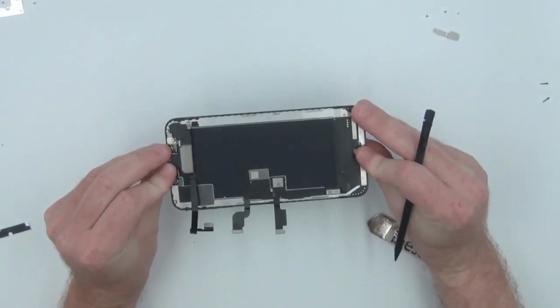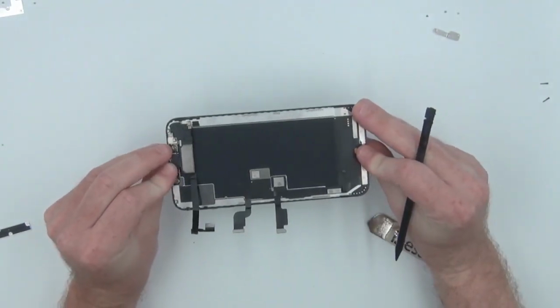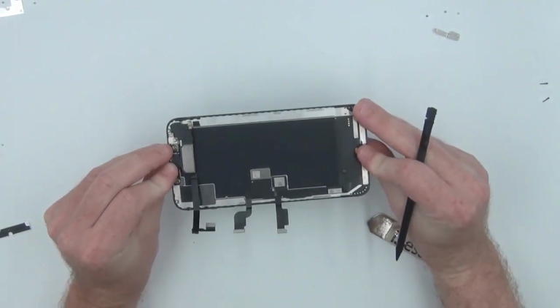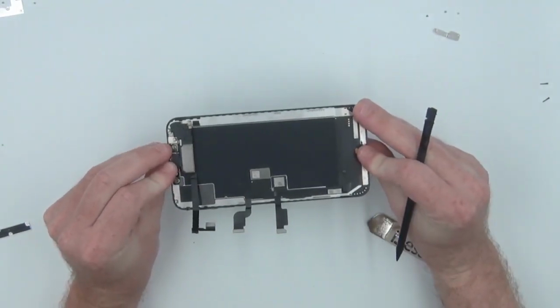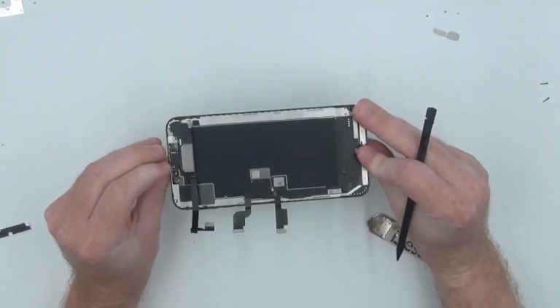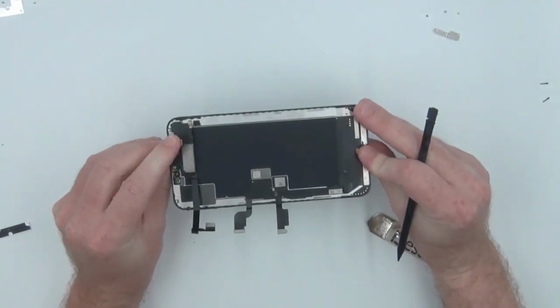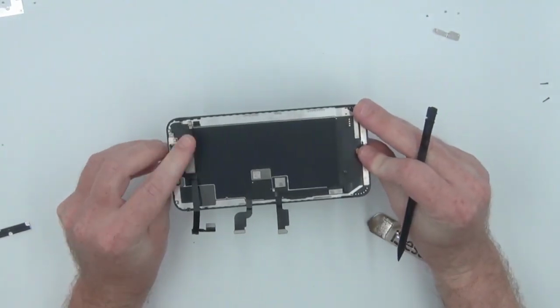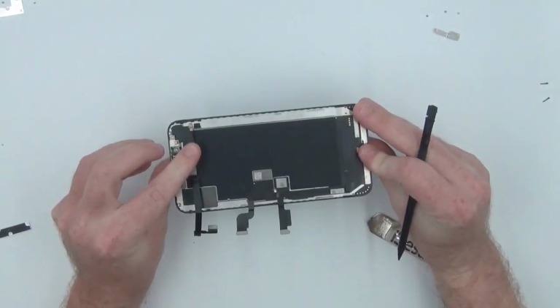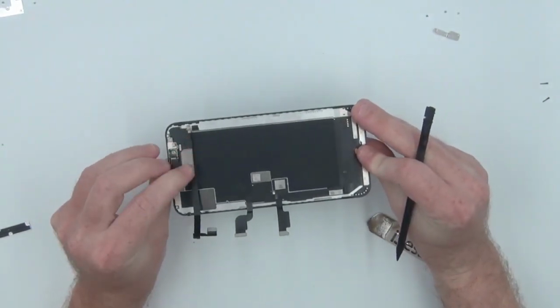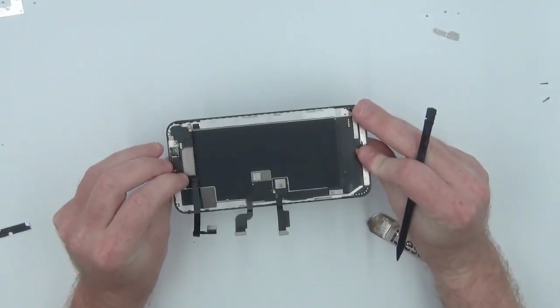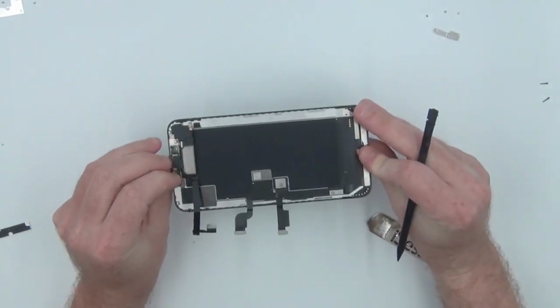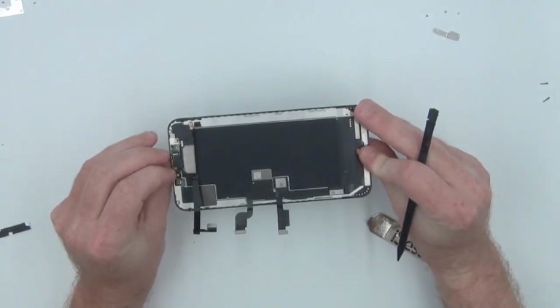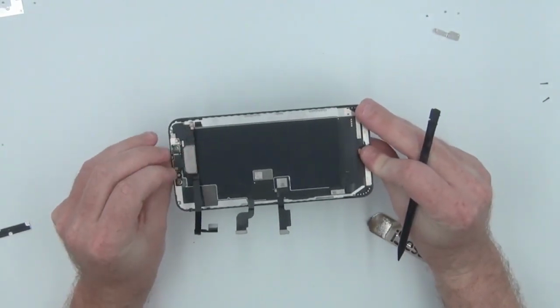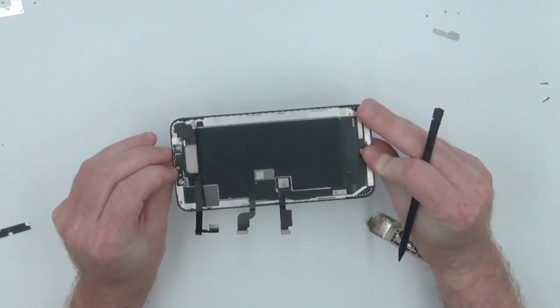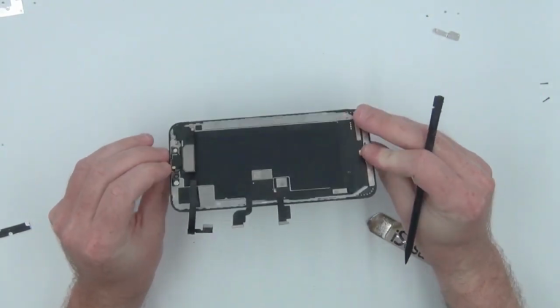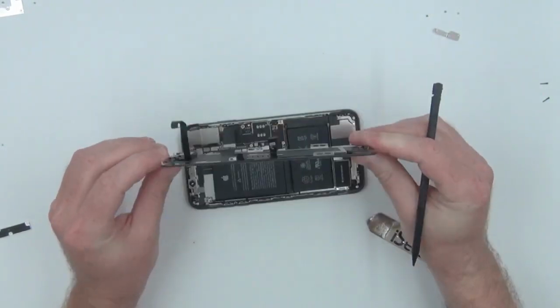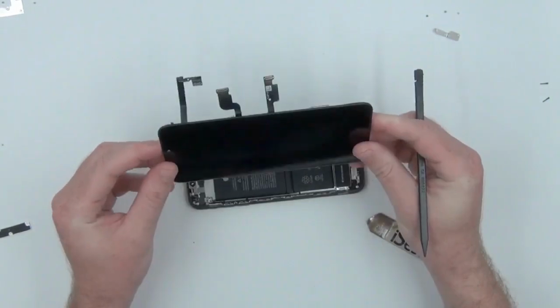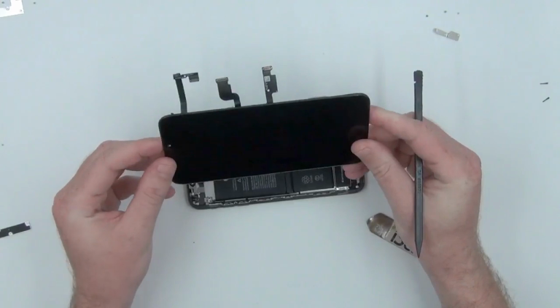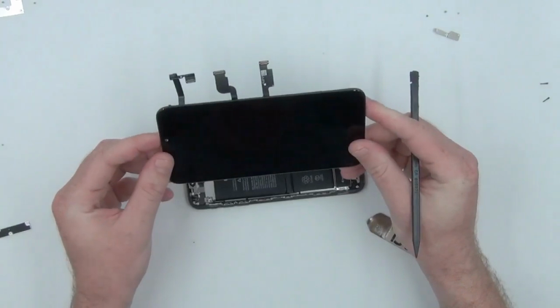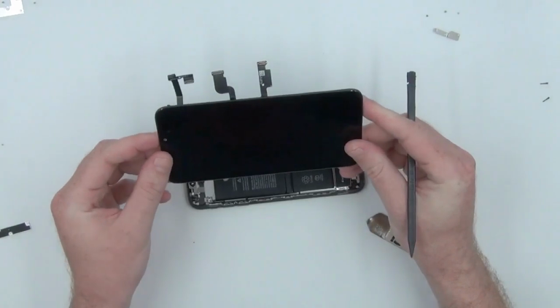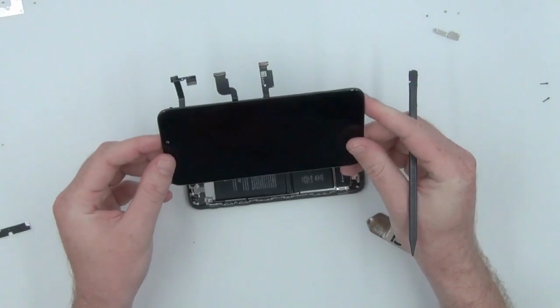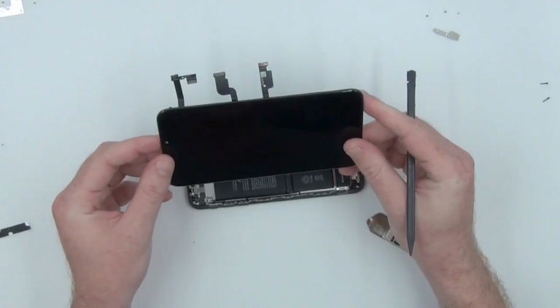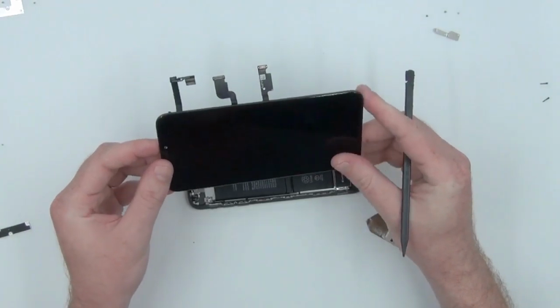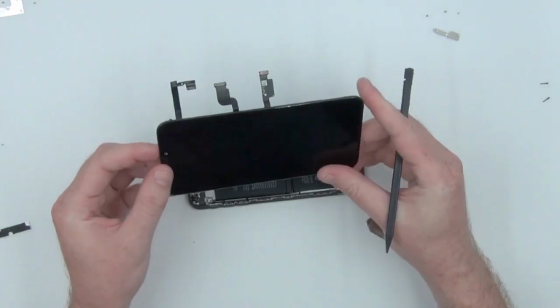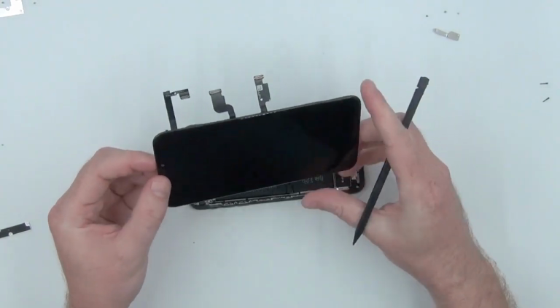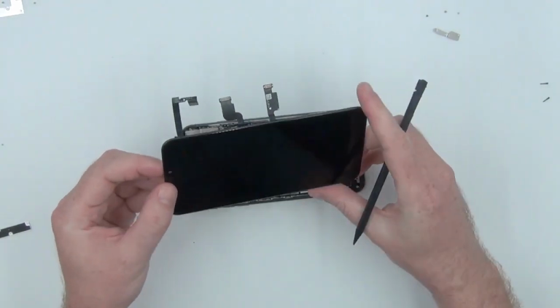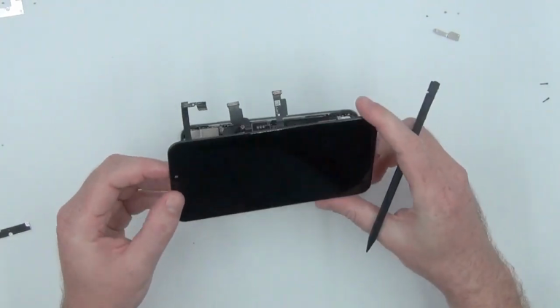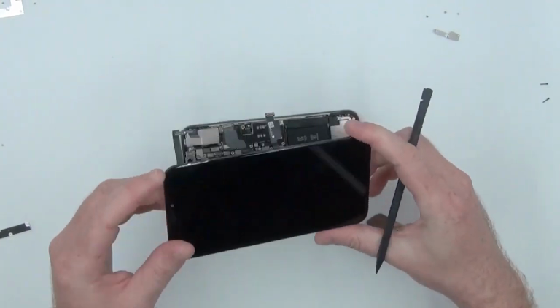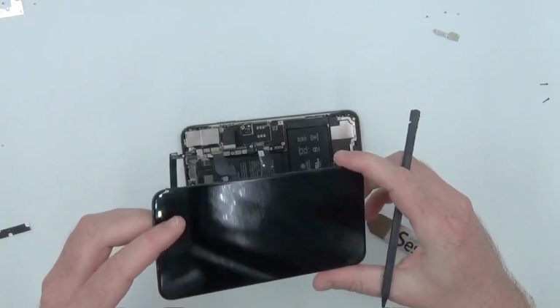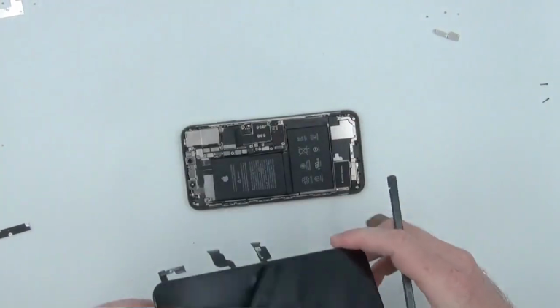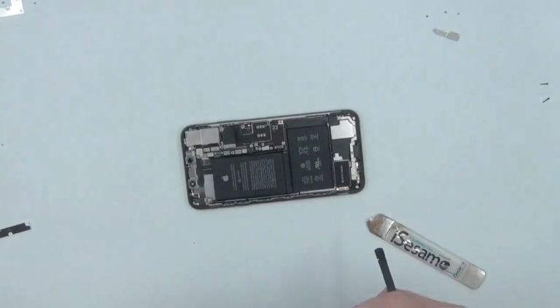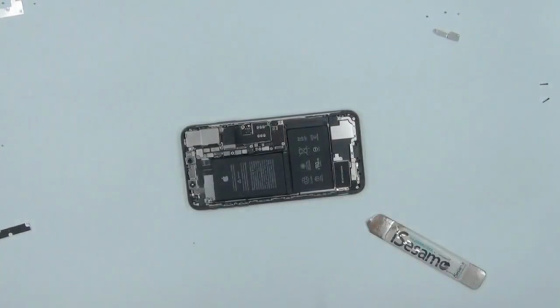Now that the supposedly defective screen is removed, we can replace it with a good working one.